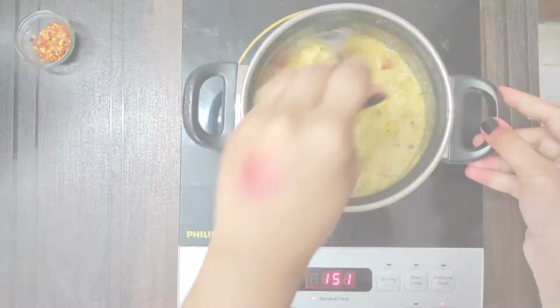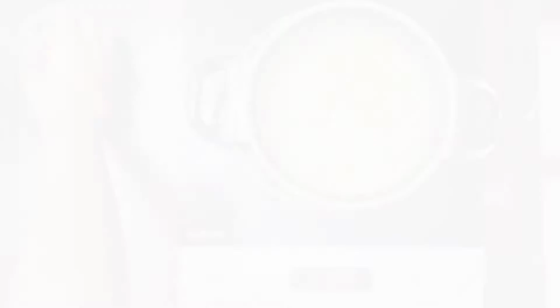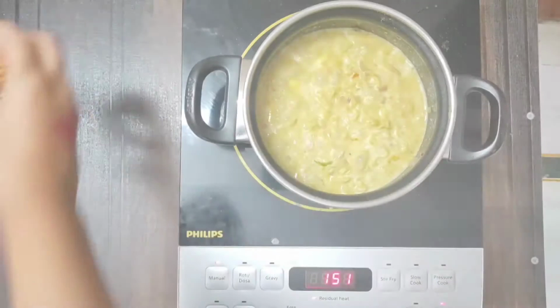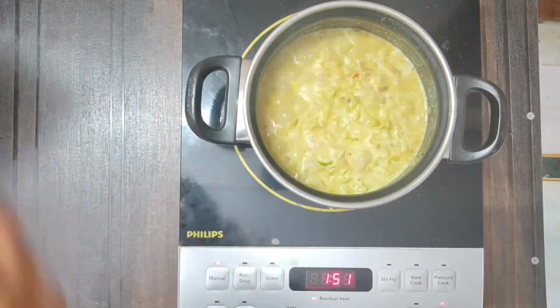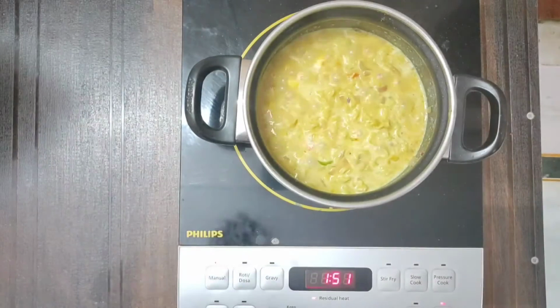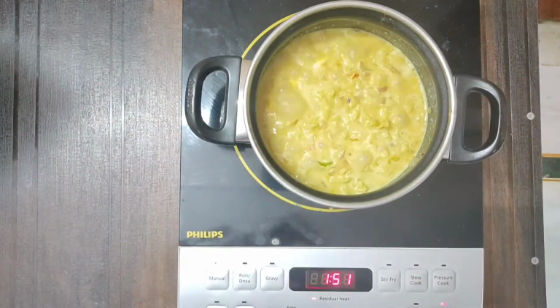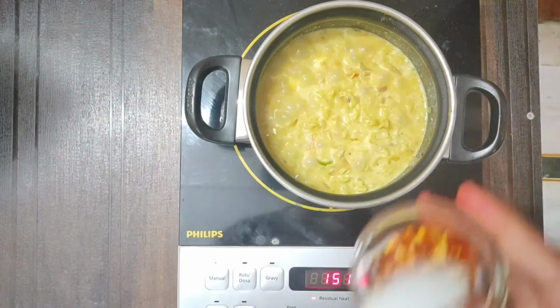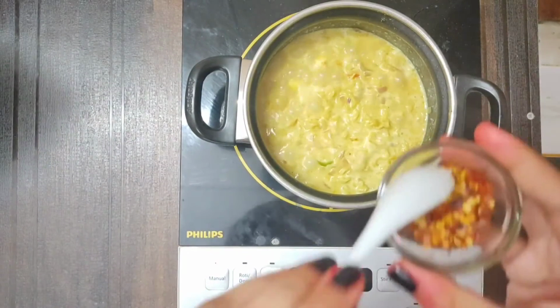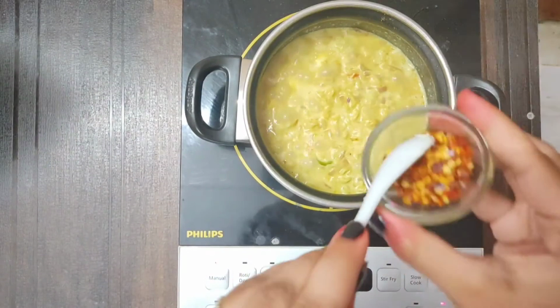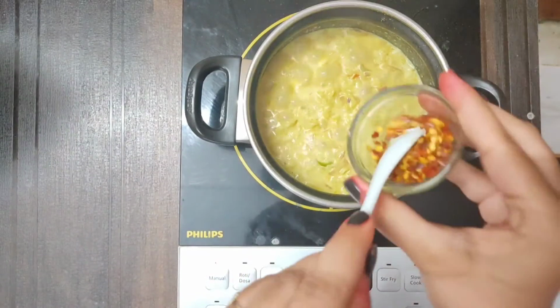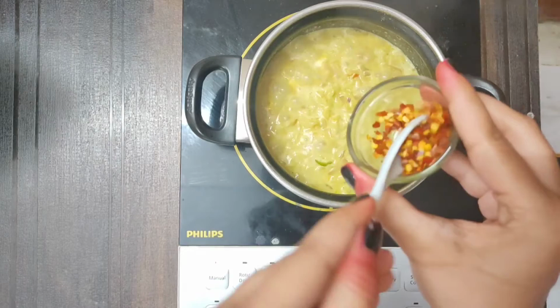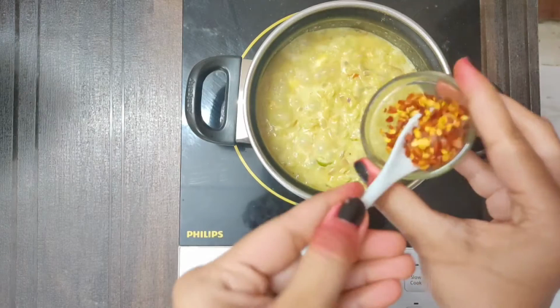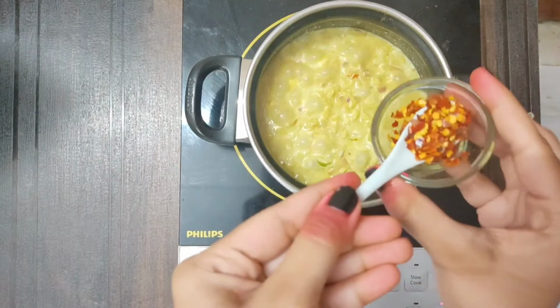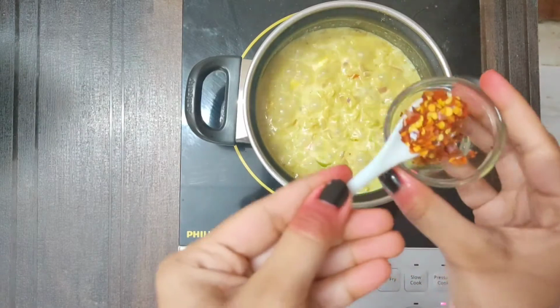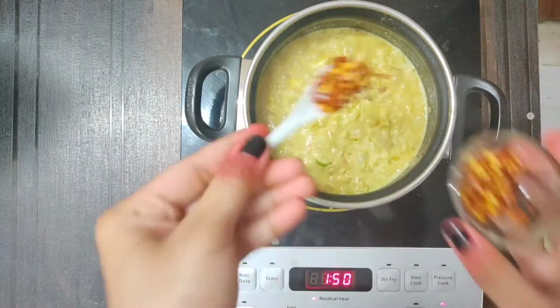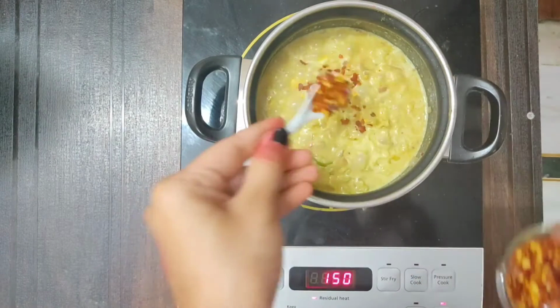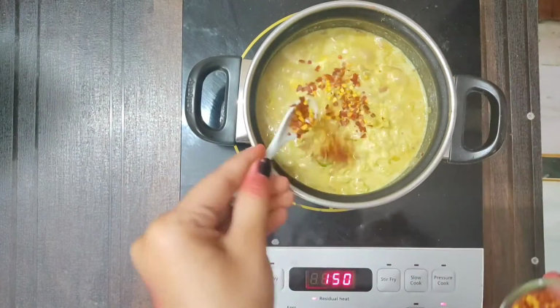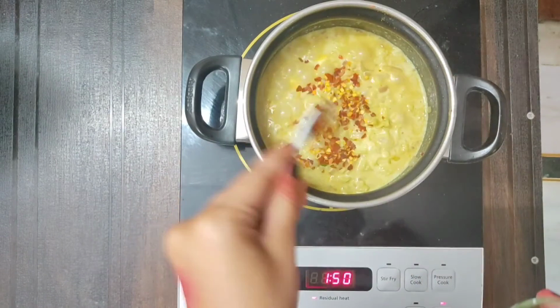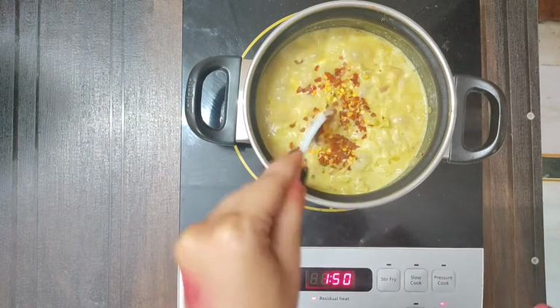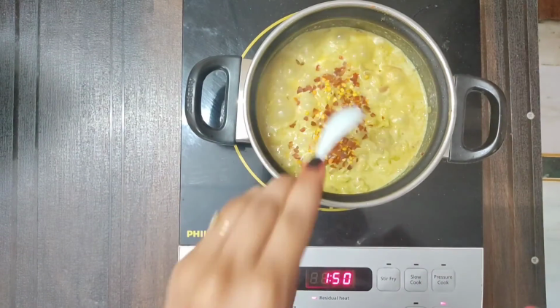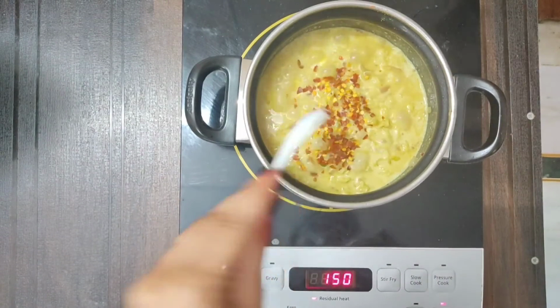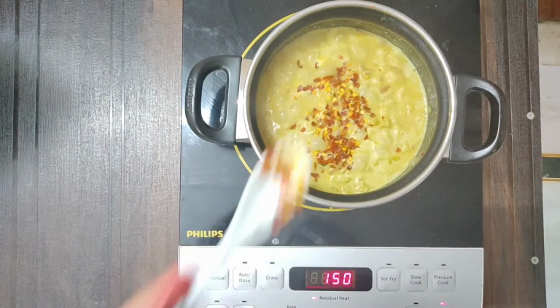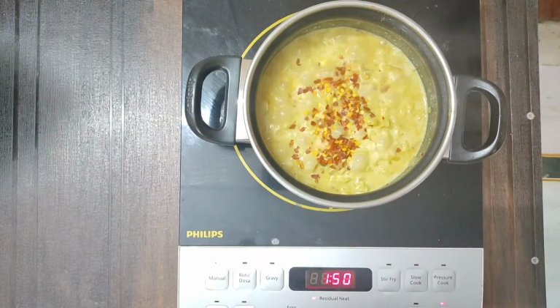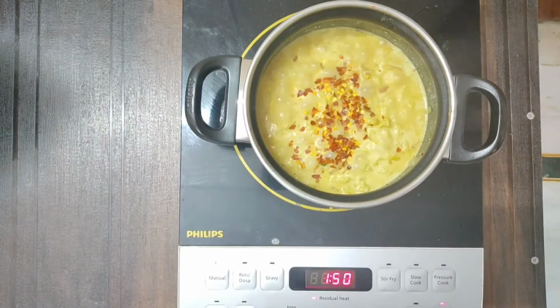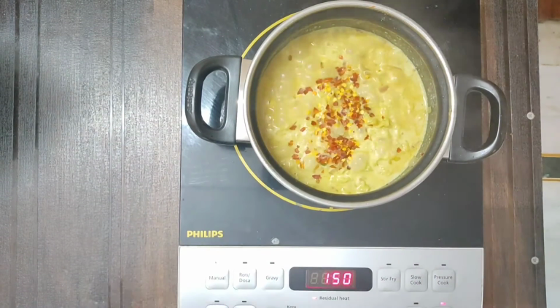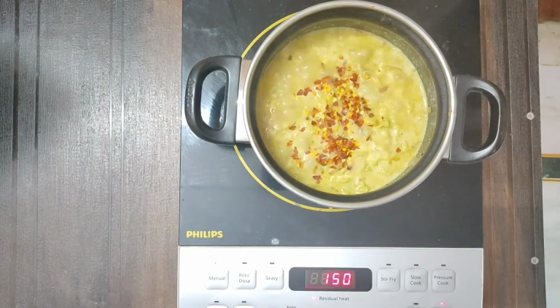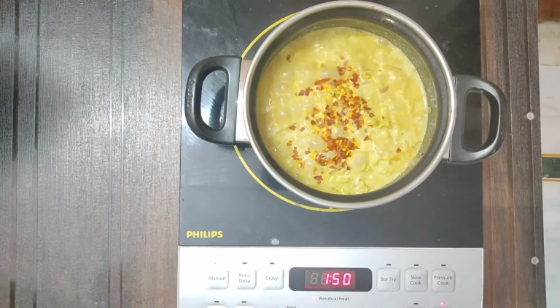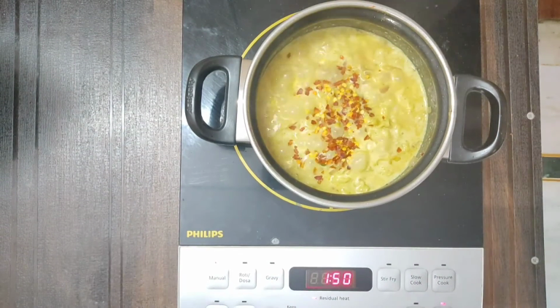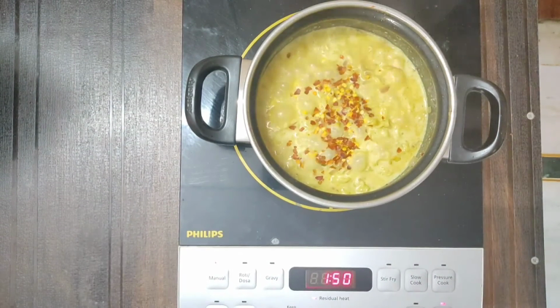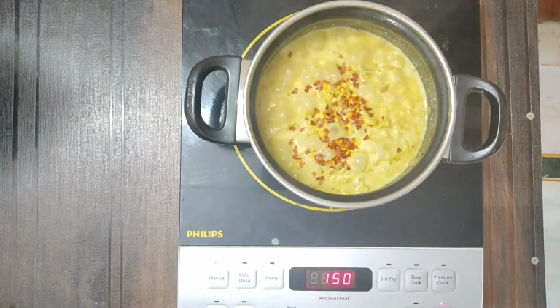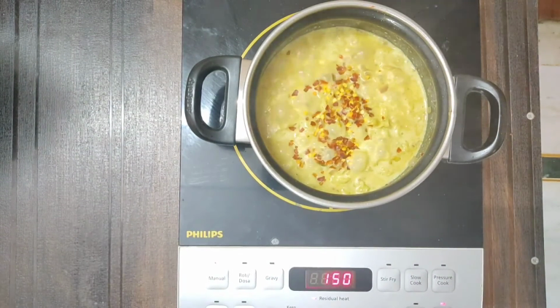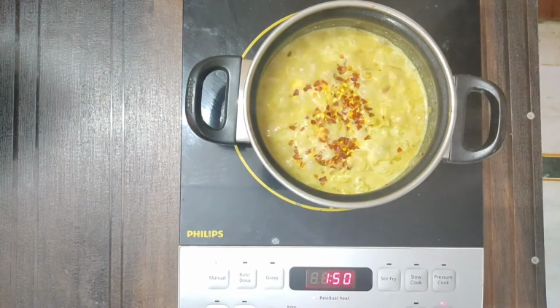And now we will add chili flakes in it. The taste doesn't look good with it, so I don't want it. But you can add it if you like.